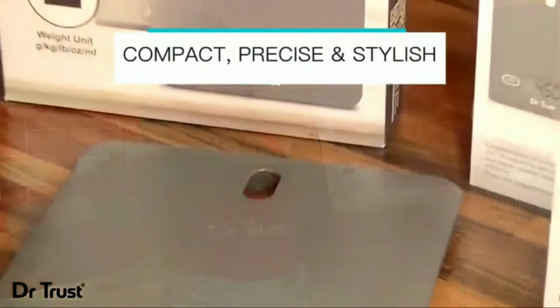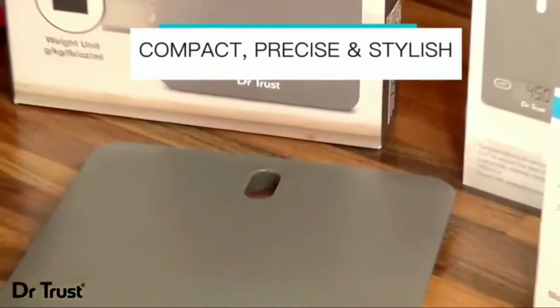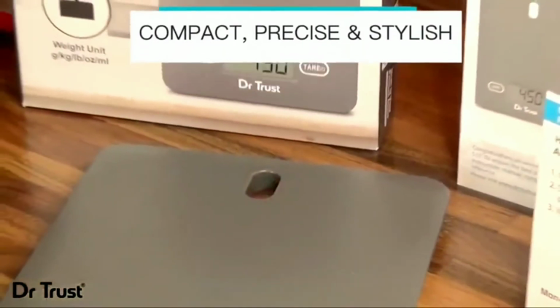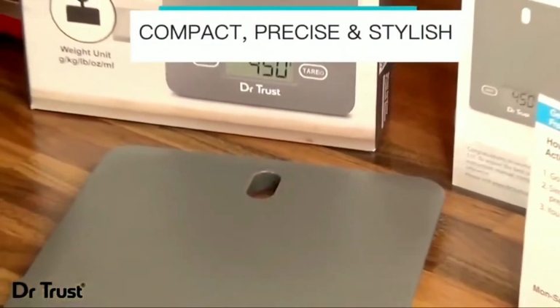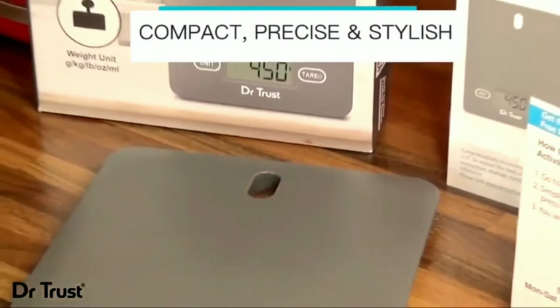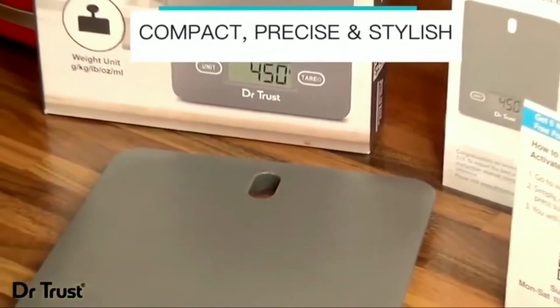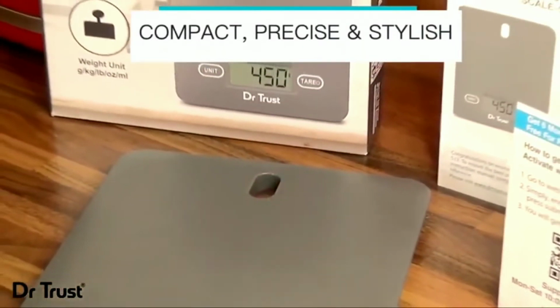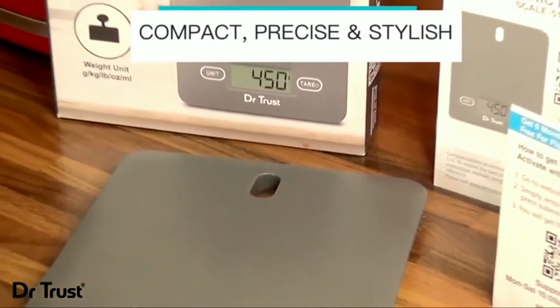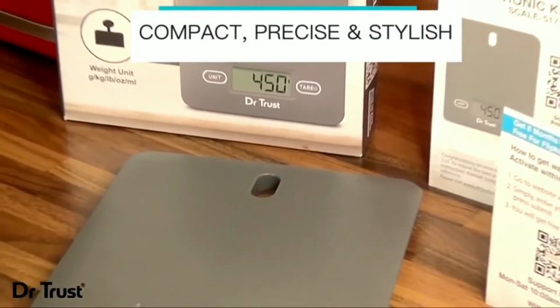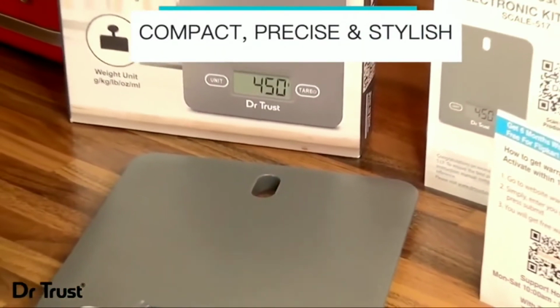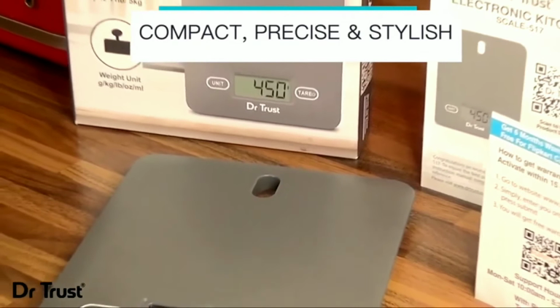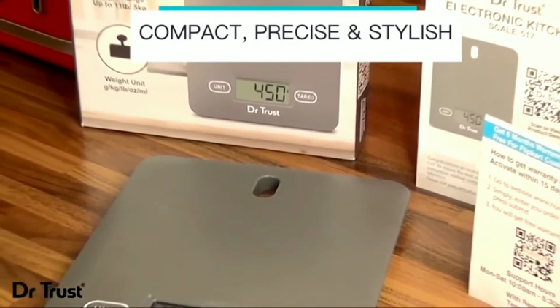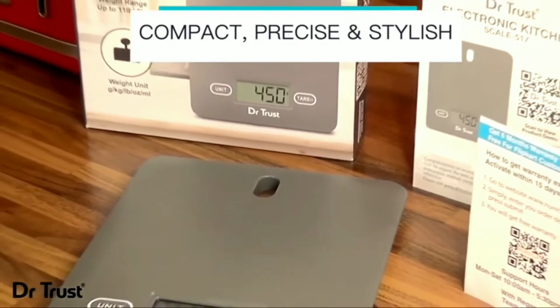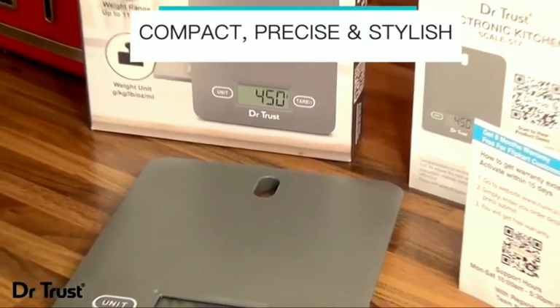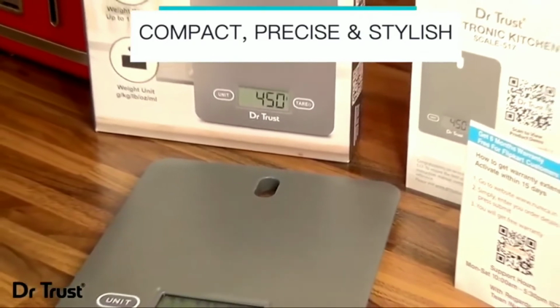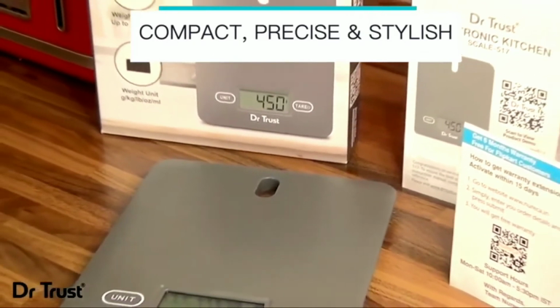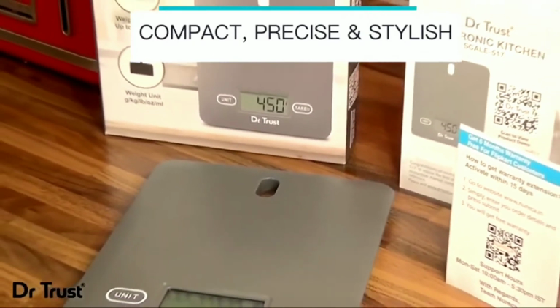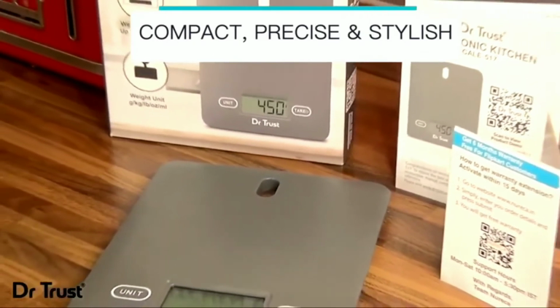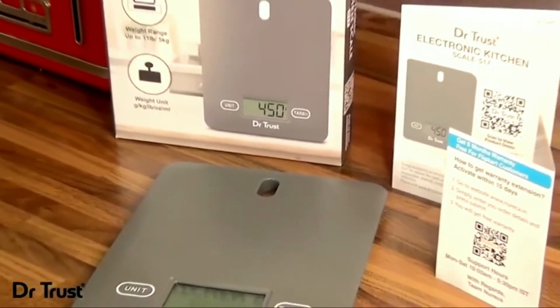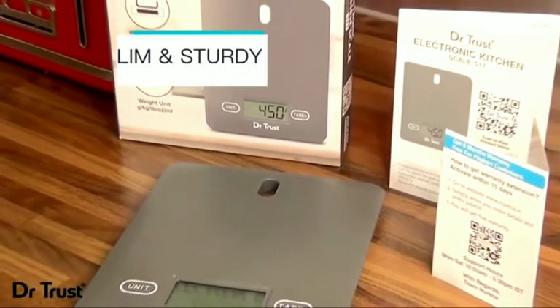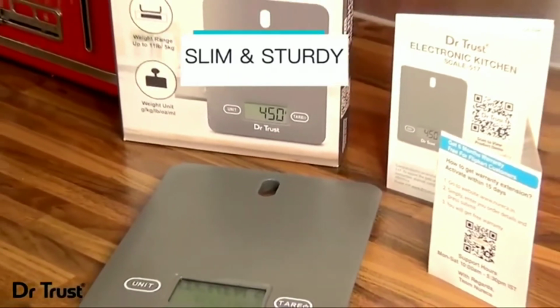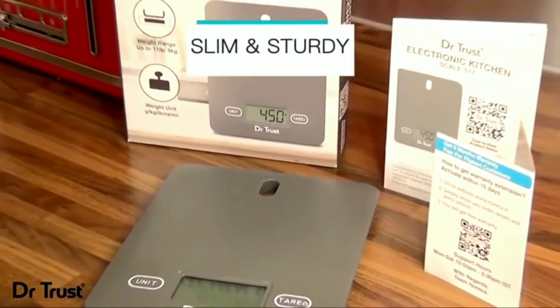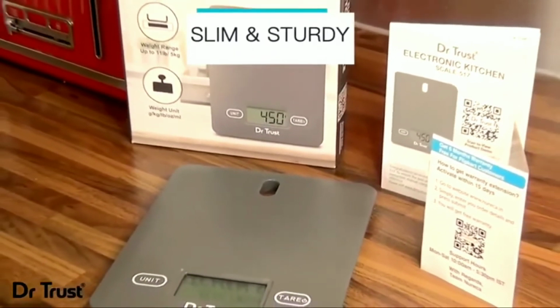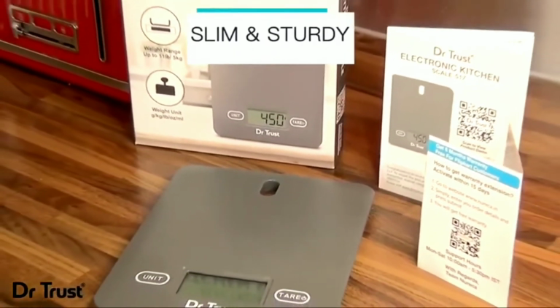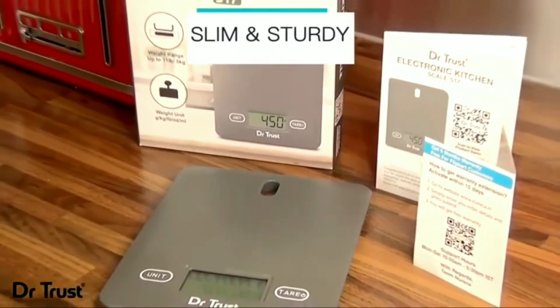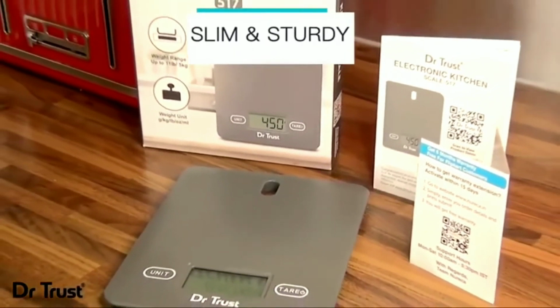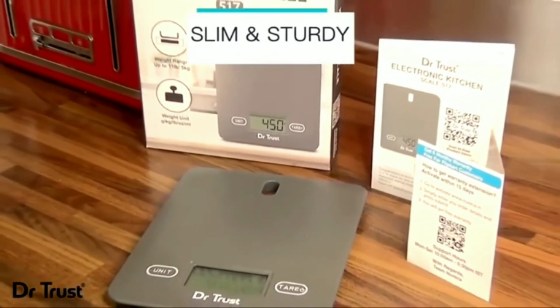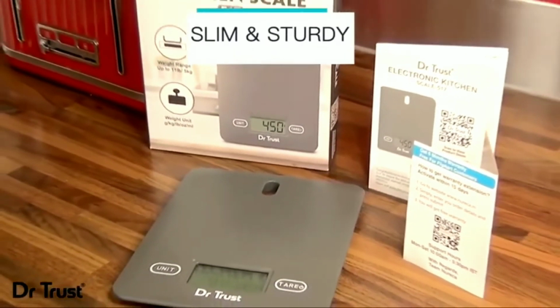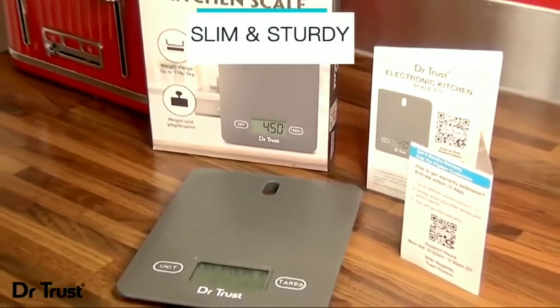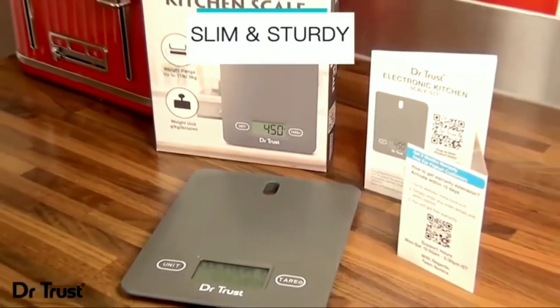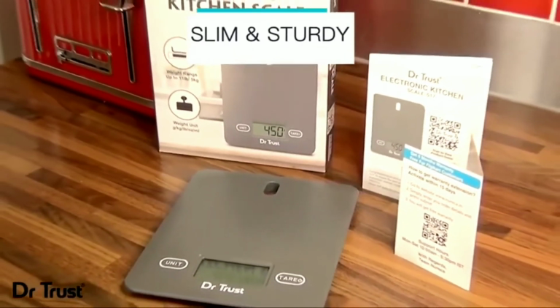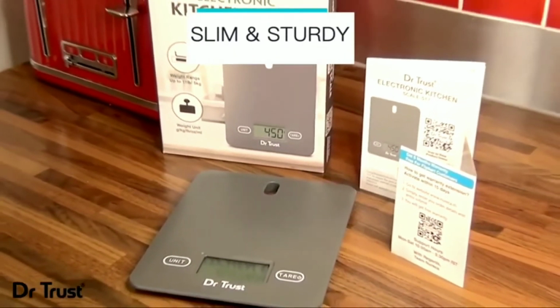Compact, precise, and effortlessly stylish, this slim and sturdy little scale packs a big punch in the kitchen.